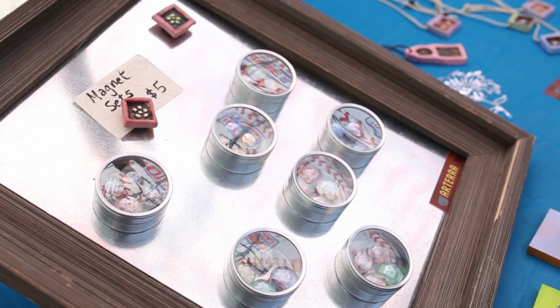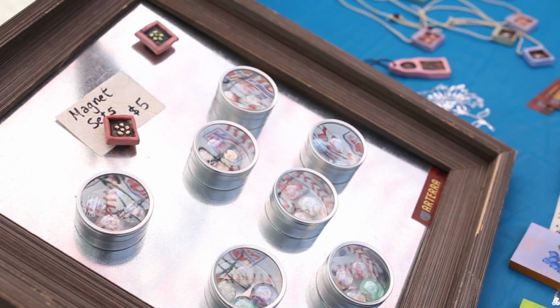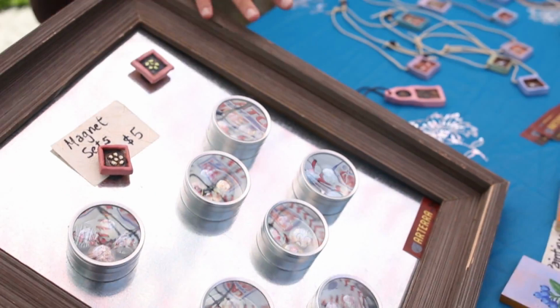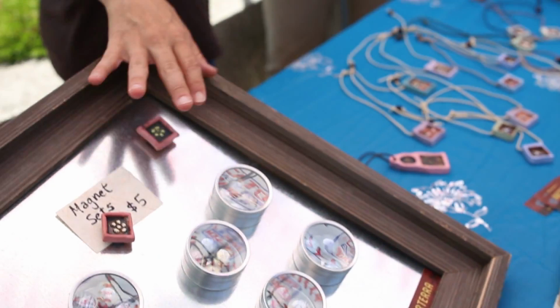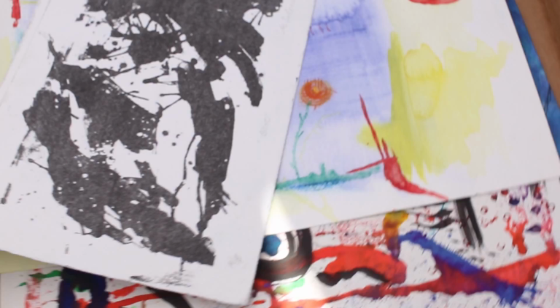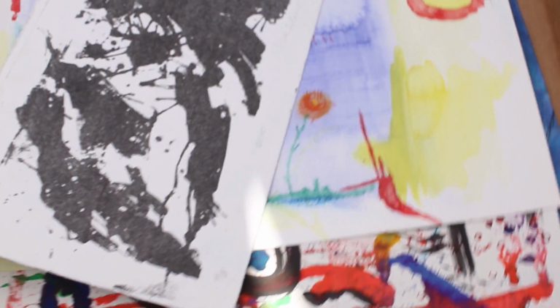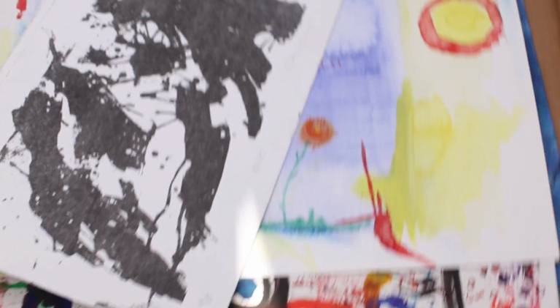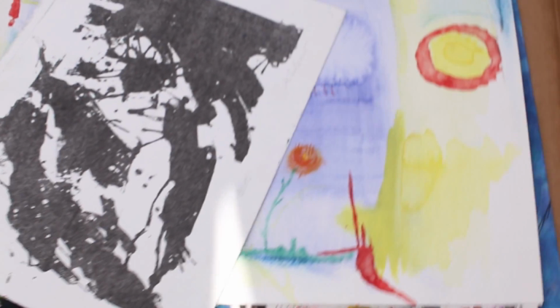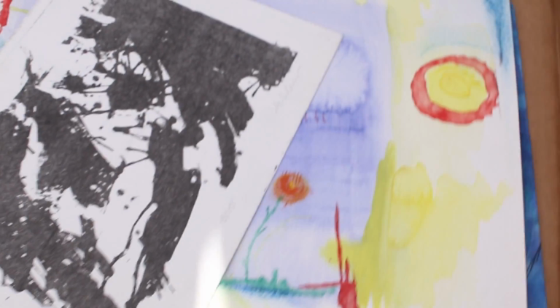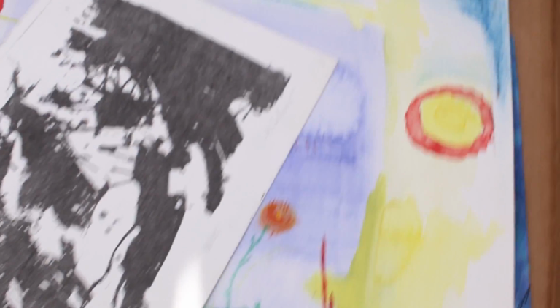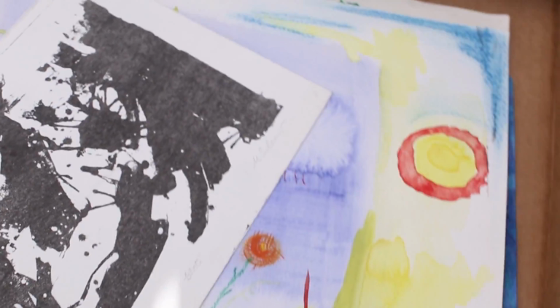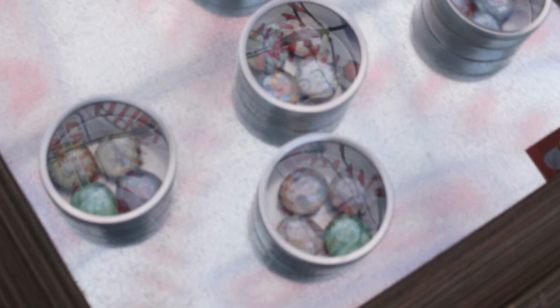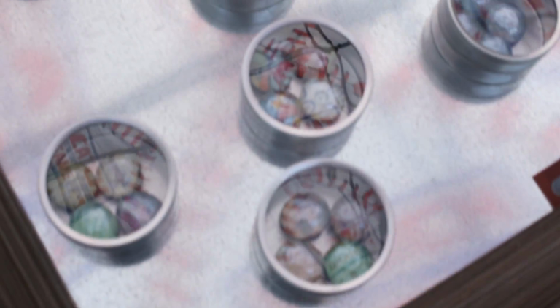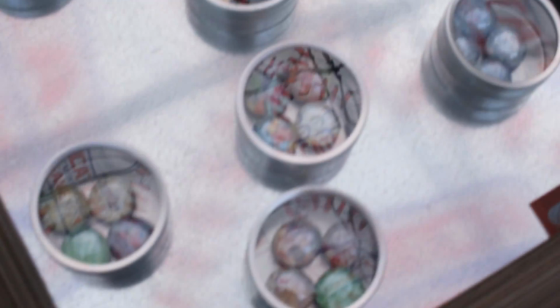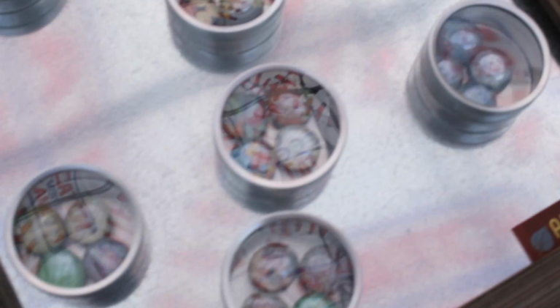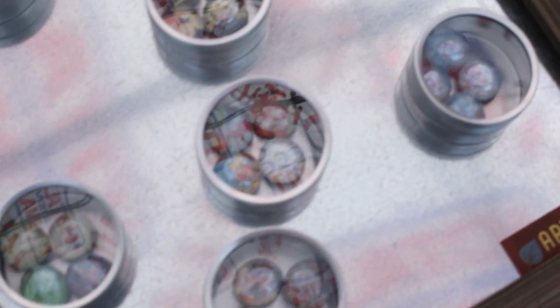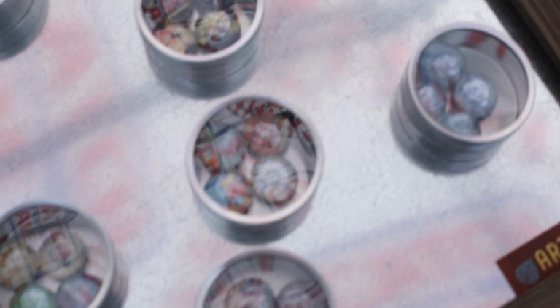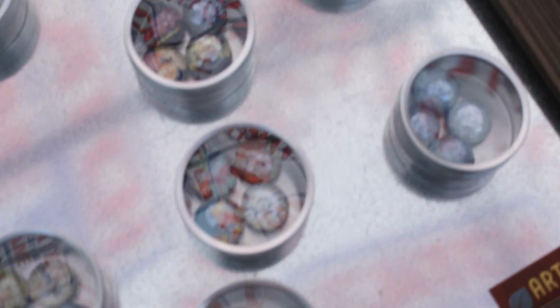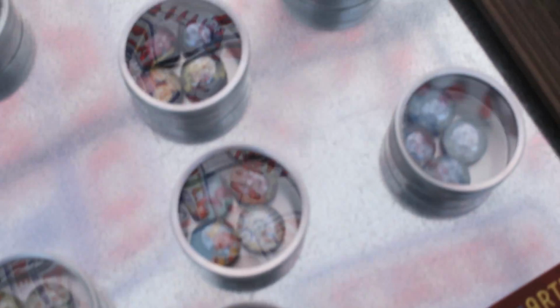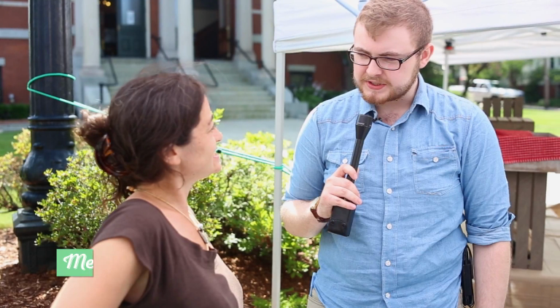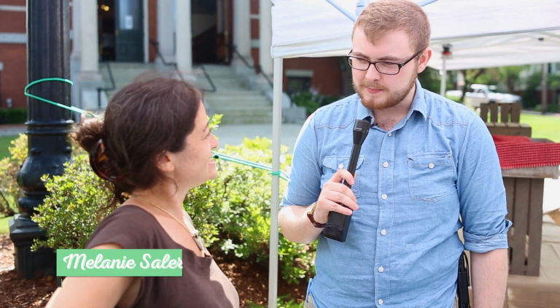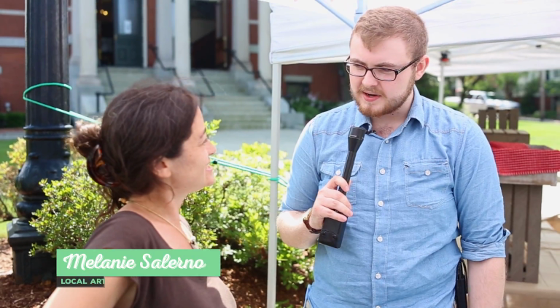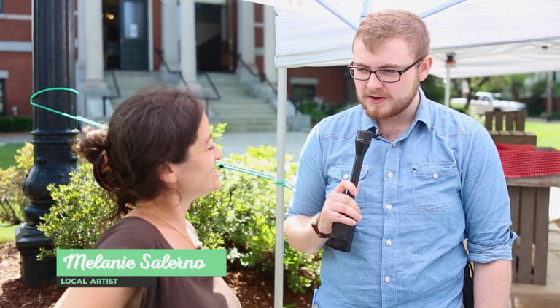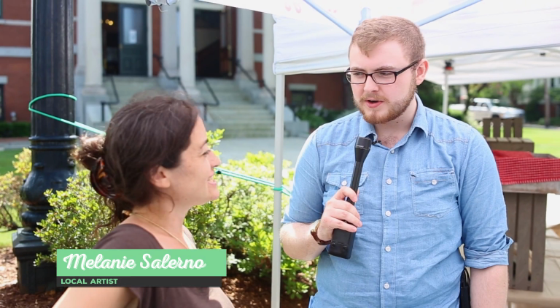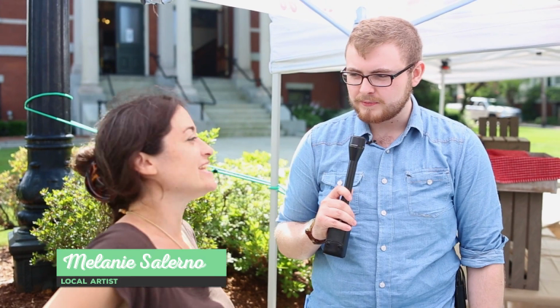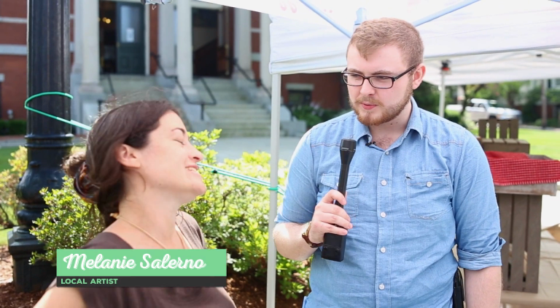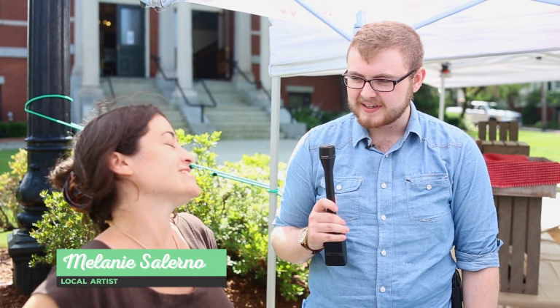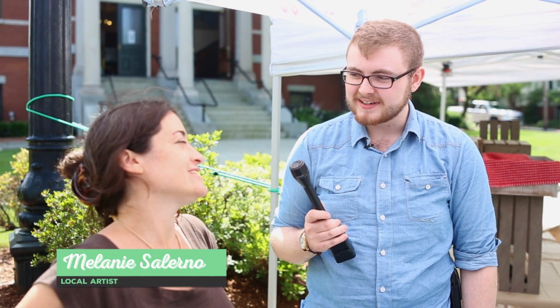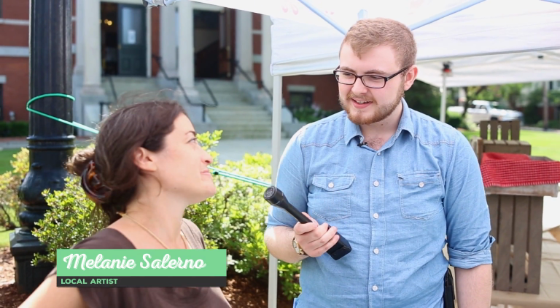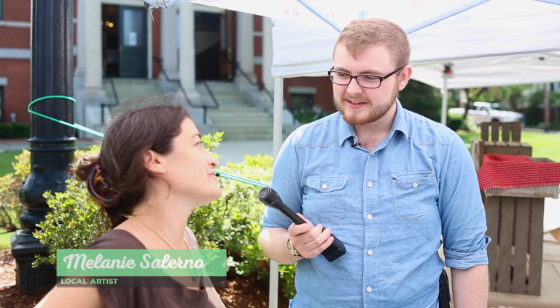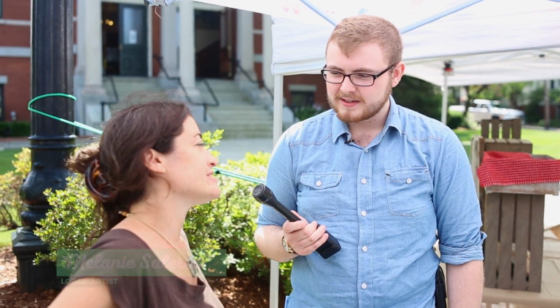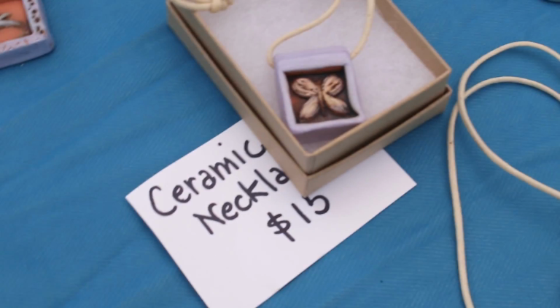Ceramic necklaces, some paintings, magnets. Is this your first time being here or are you here frequently? It is, it is my first time.